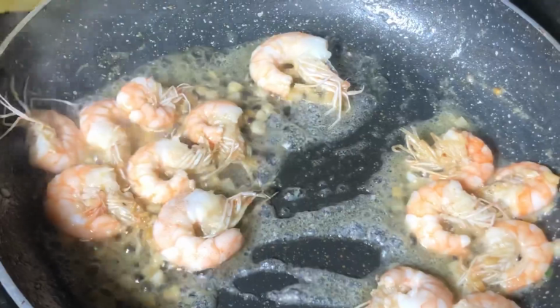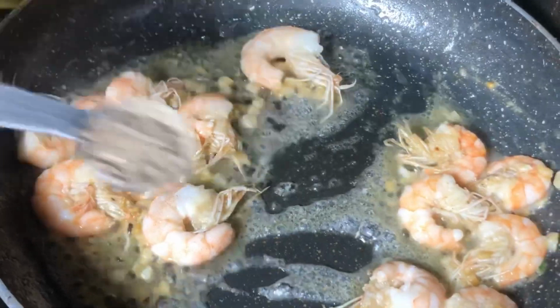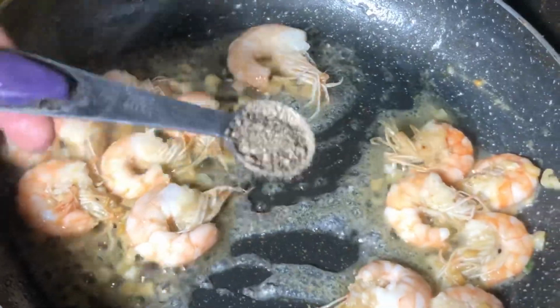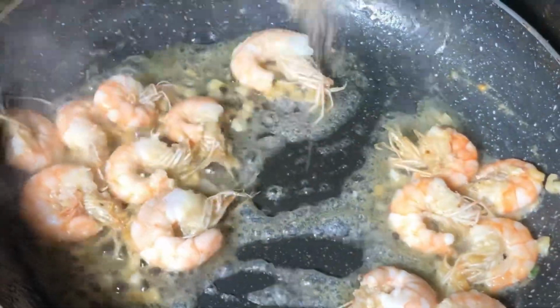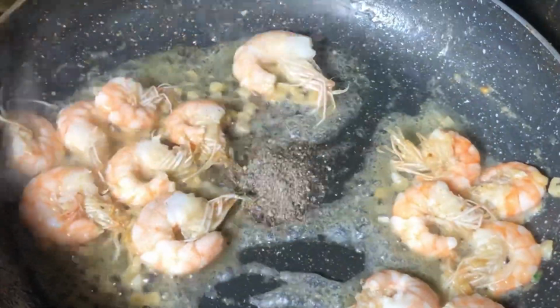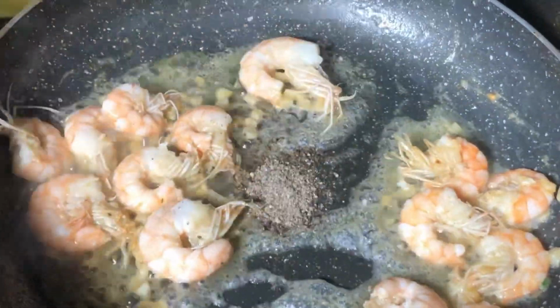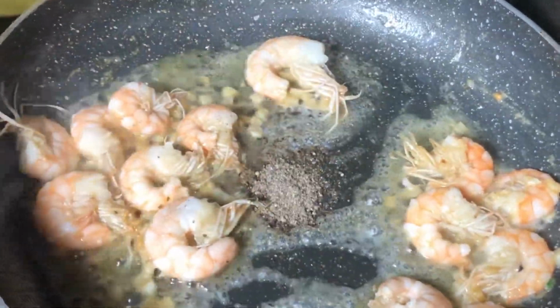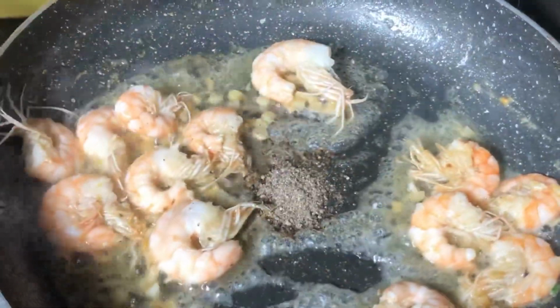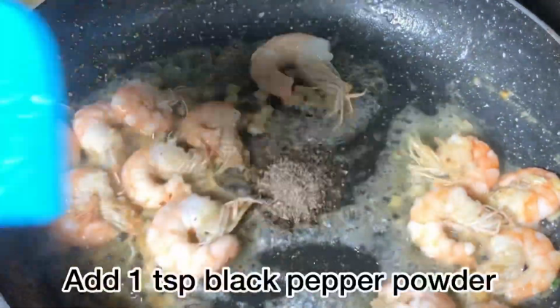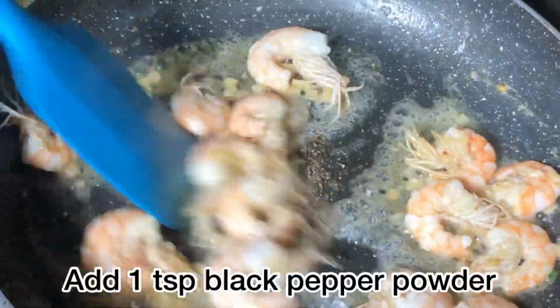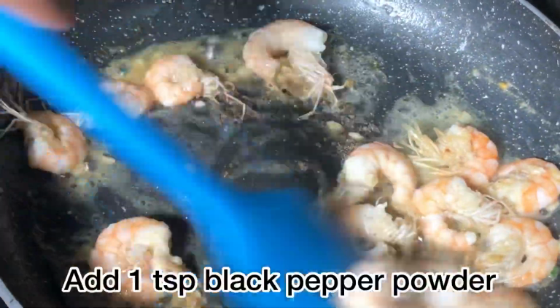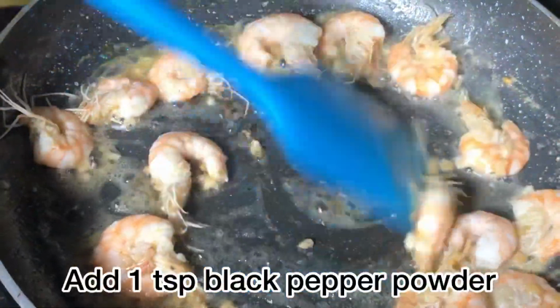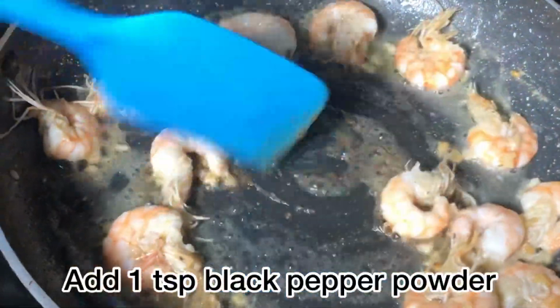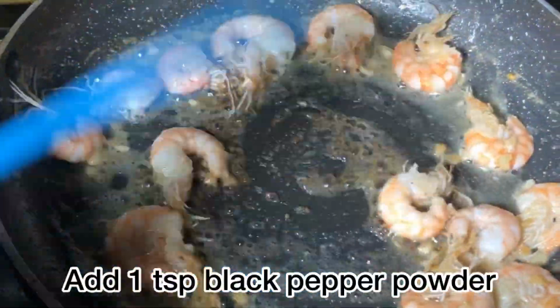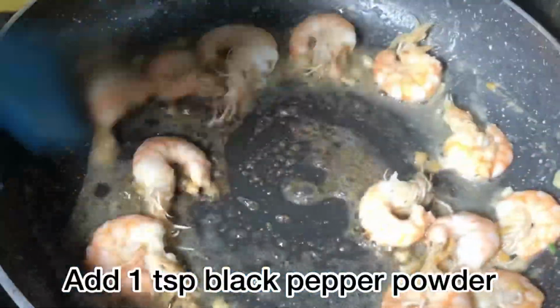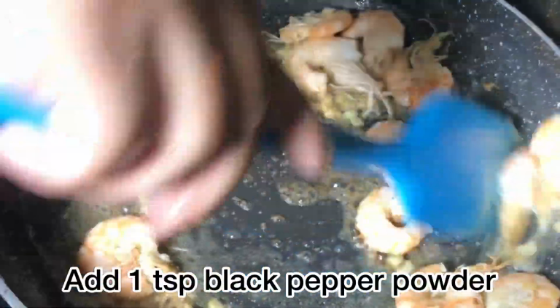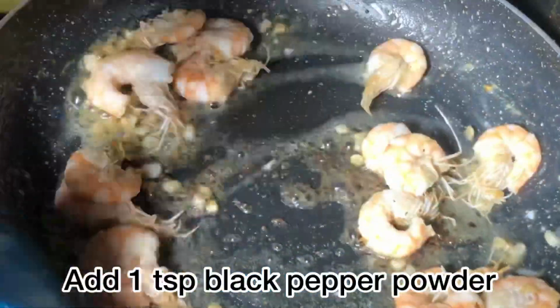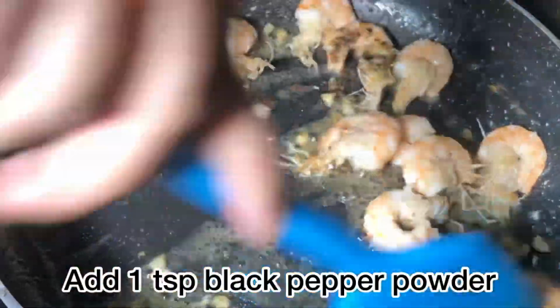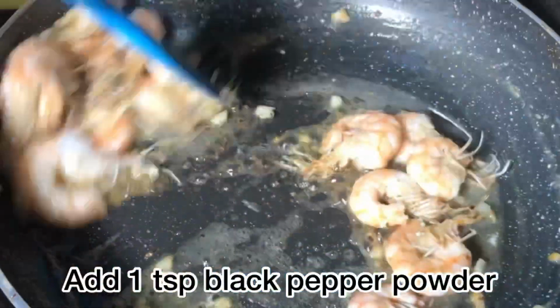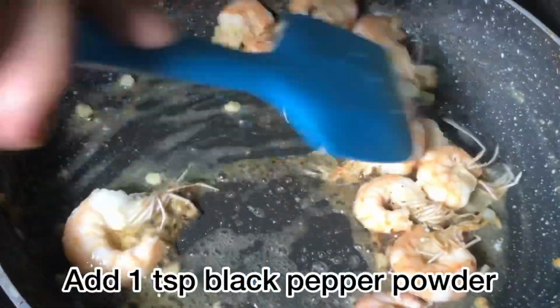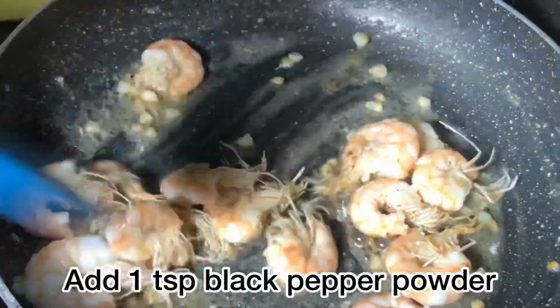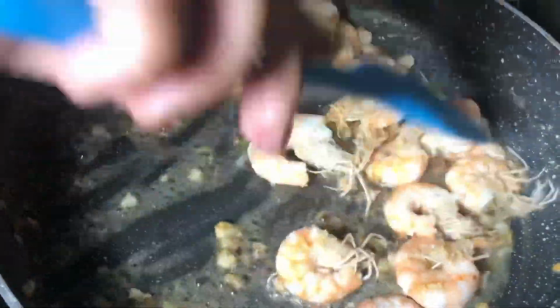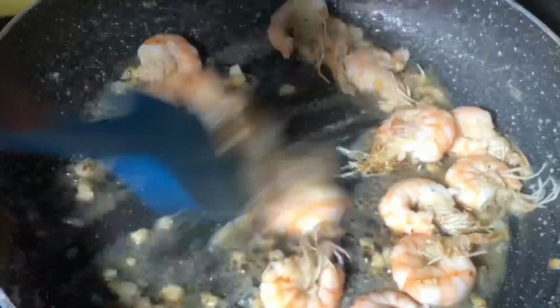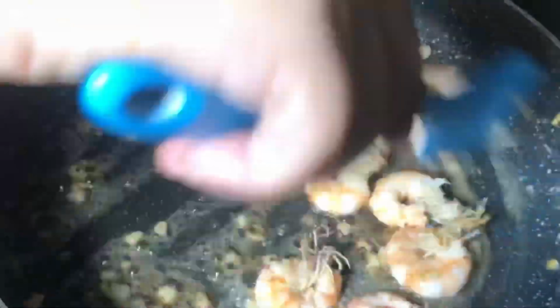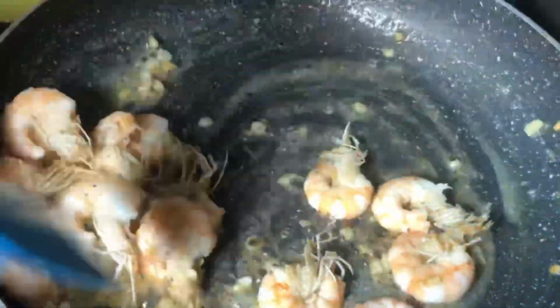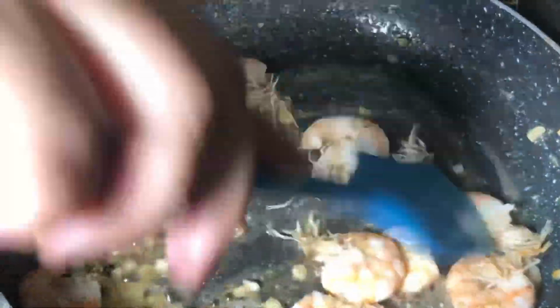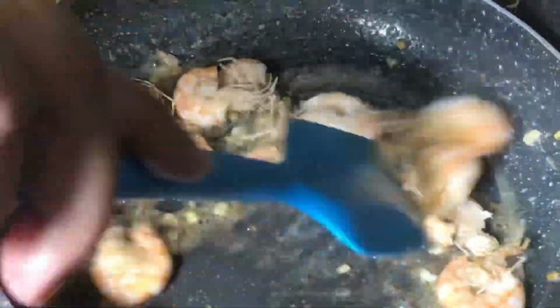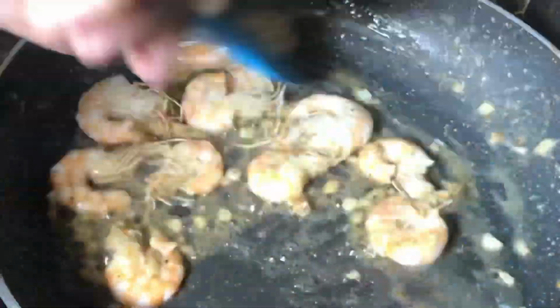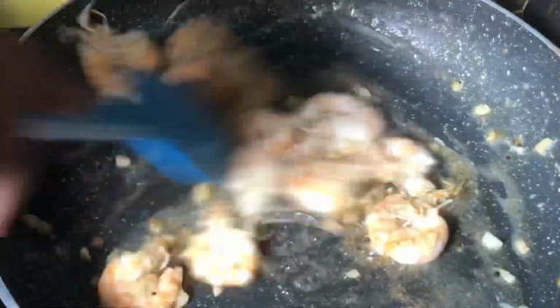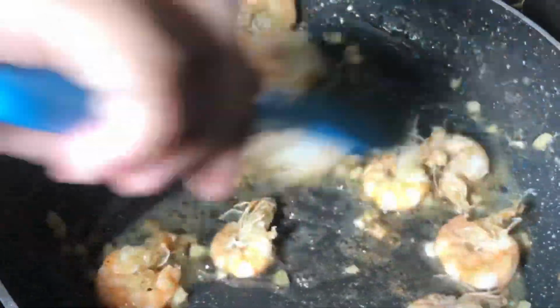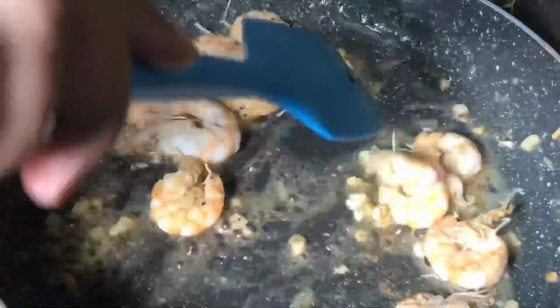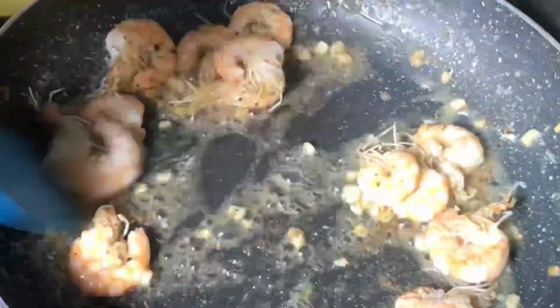Now I will add 1 teaspoon of black pepper powder and mix it well.